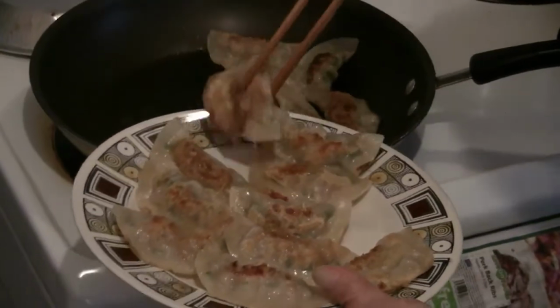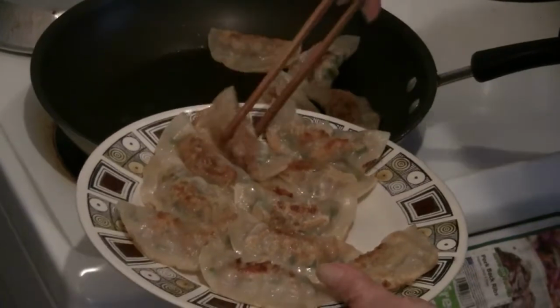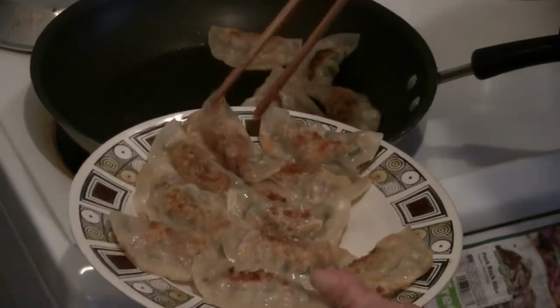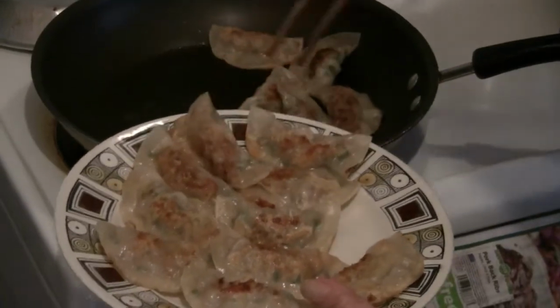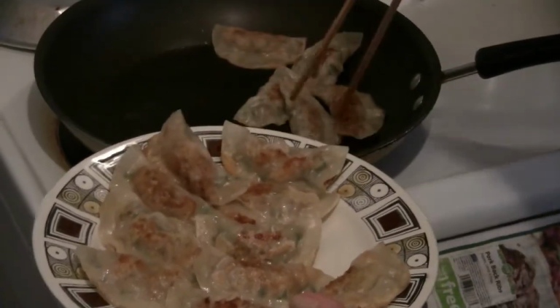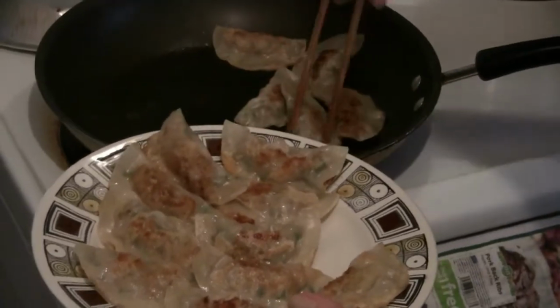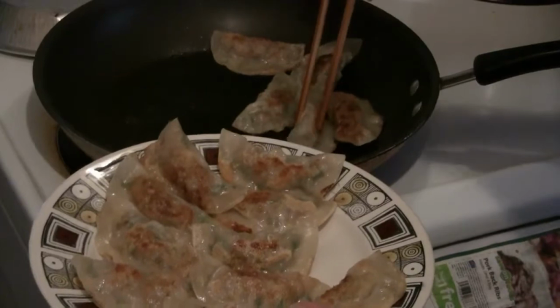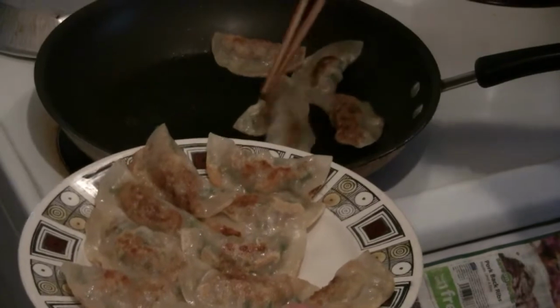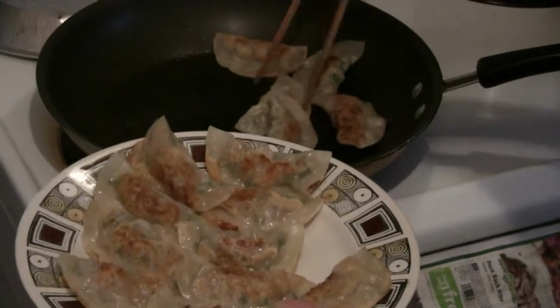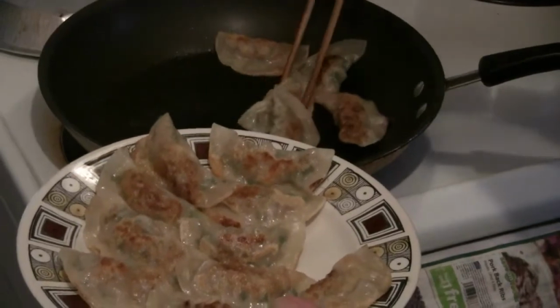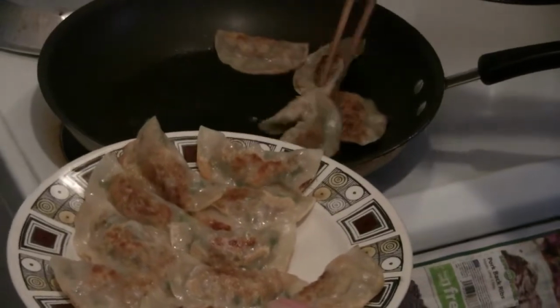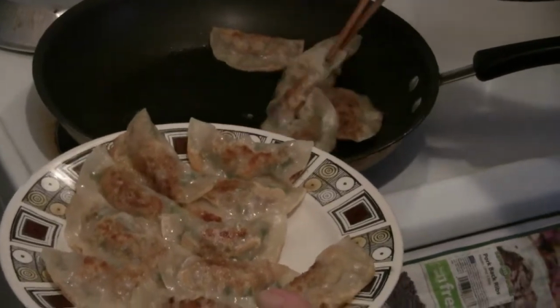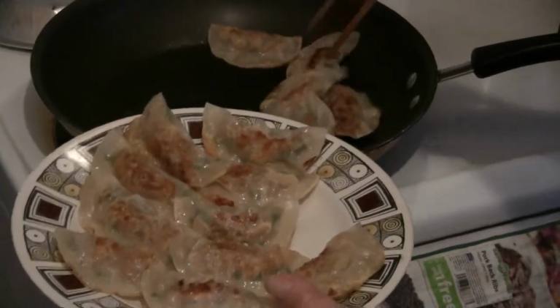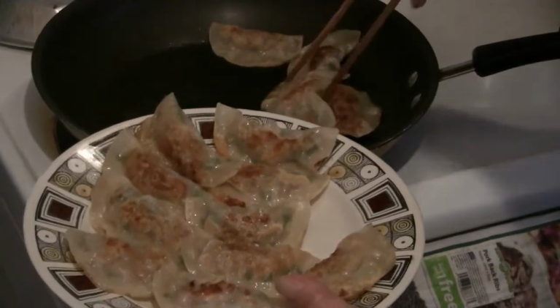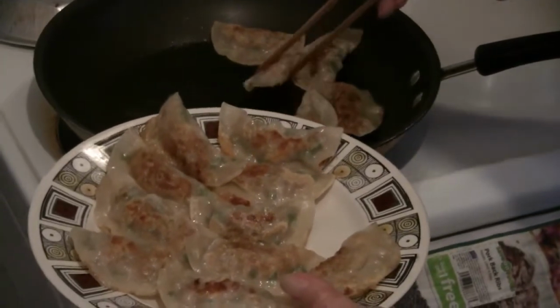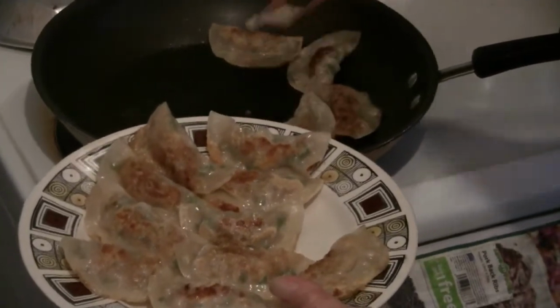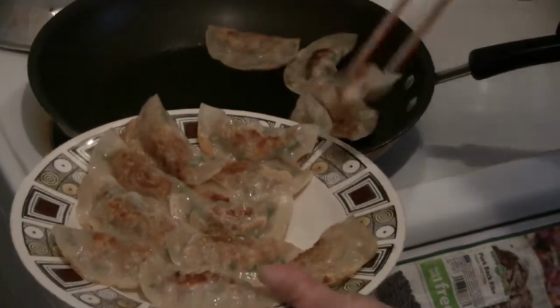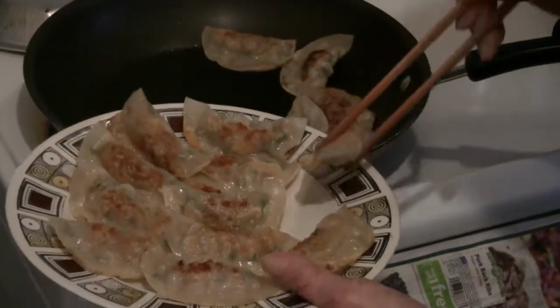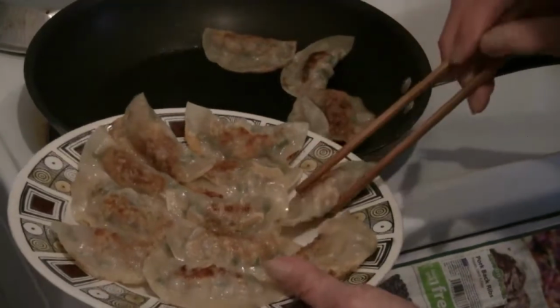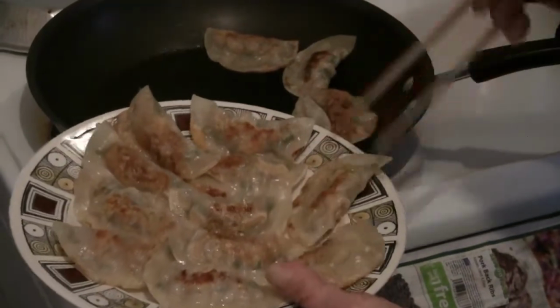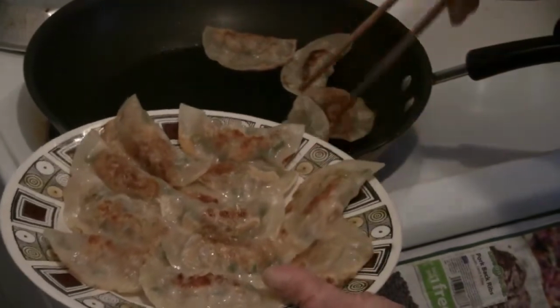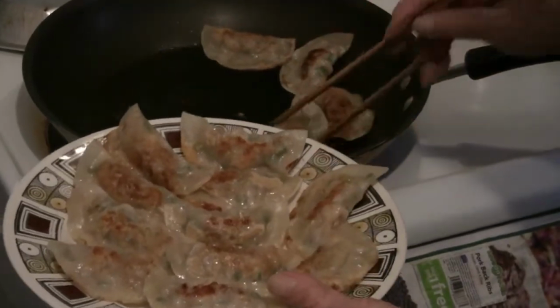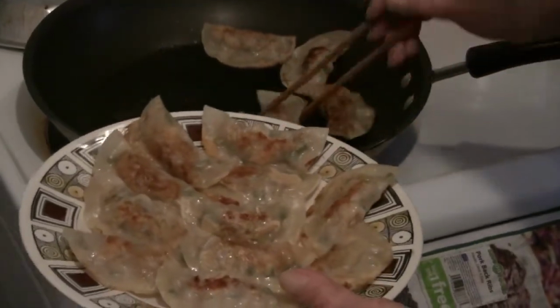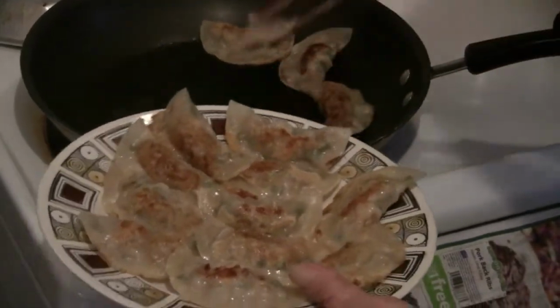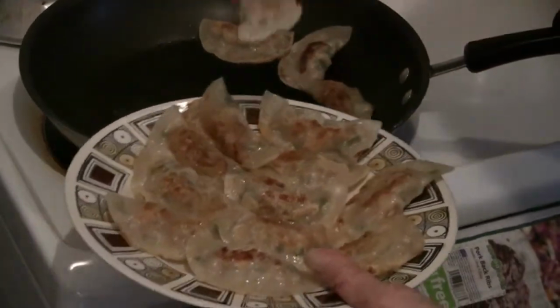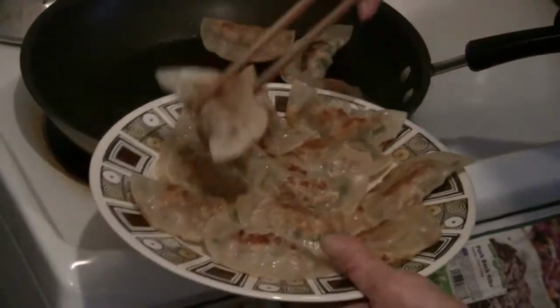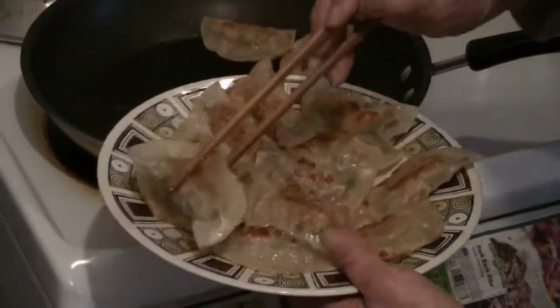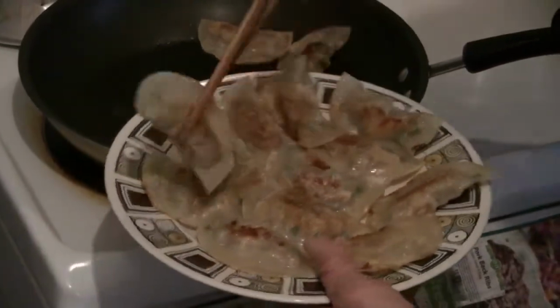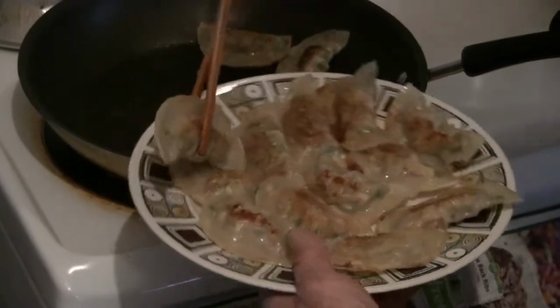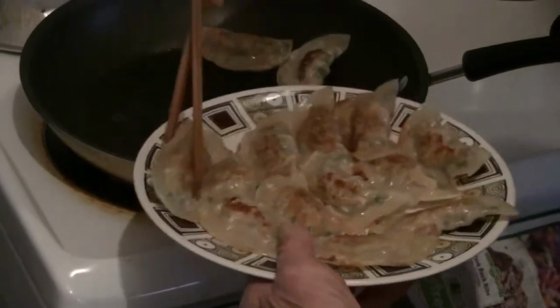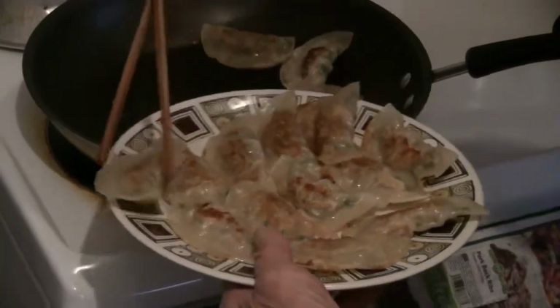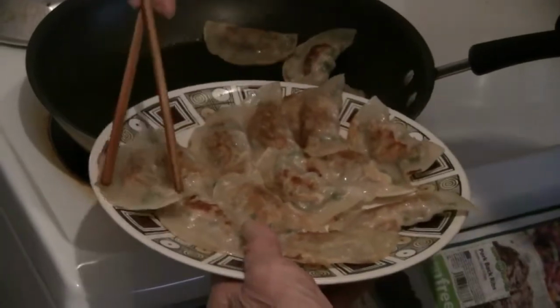This is my mom's recipe for steamed Chinese pot stickers. This is the quick steam method.